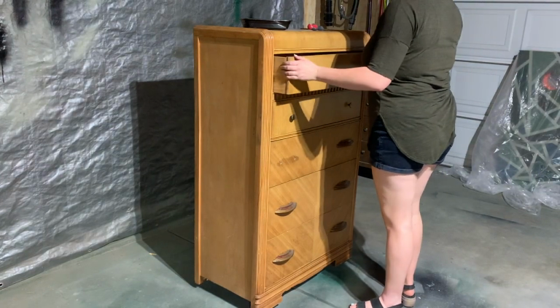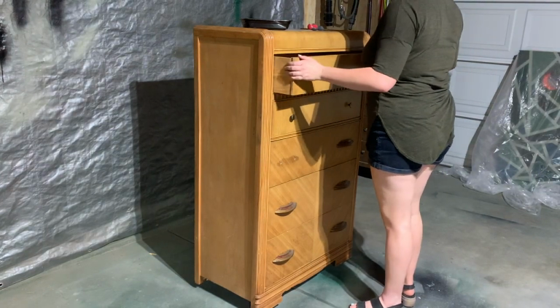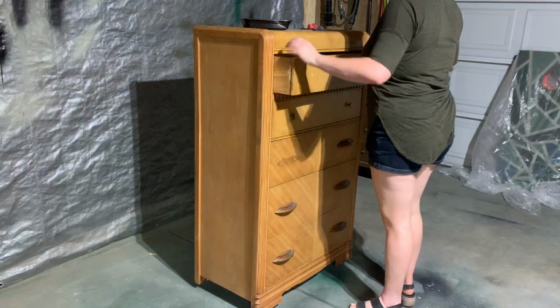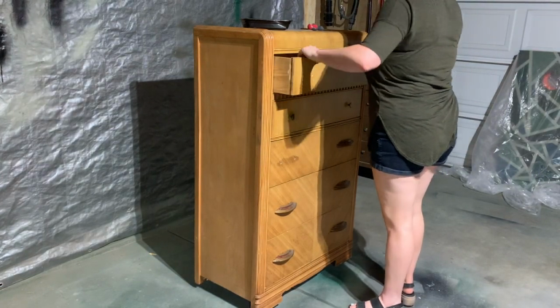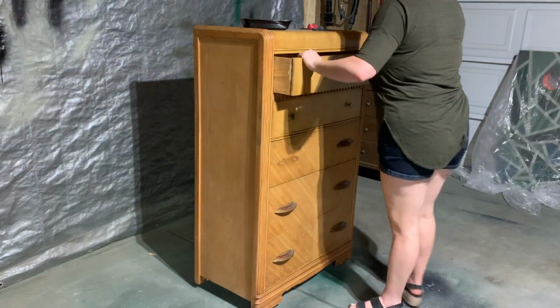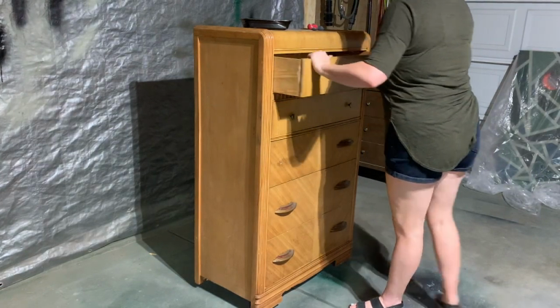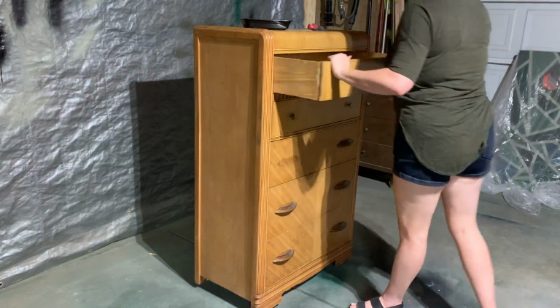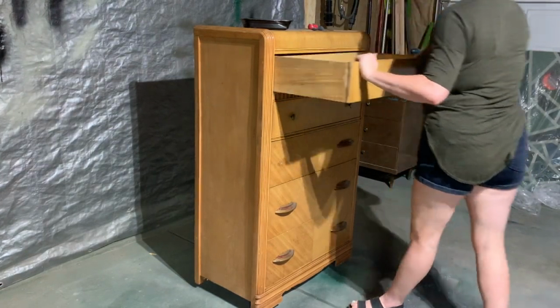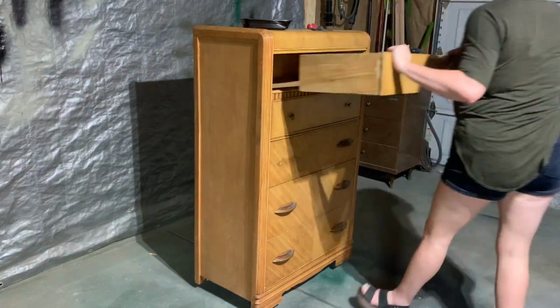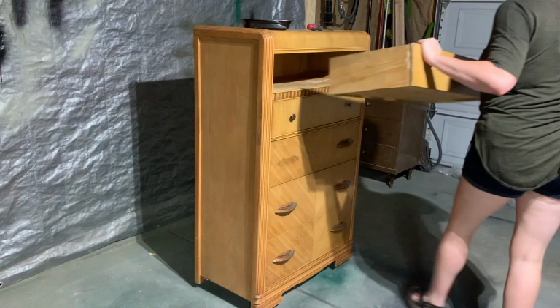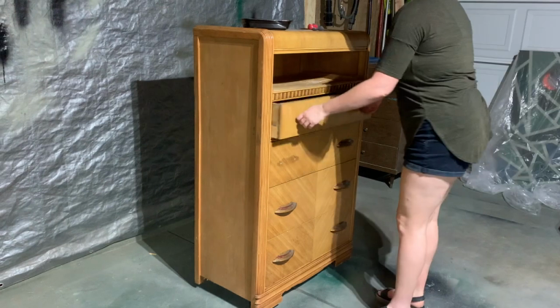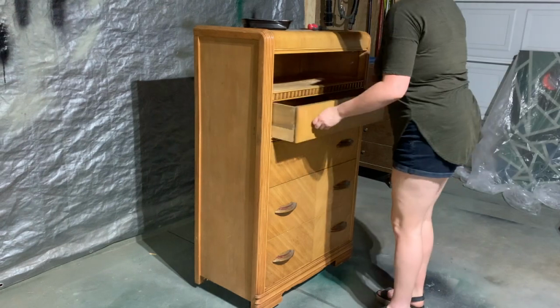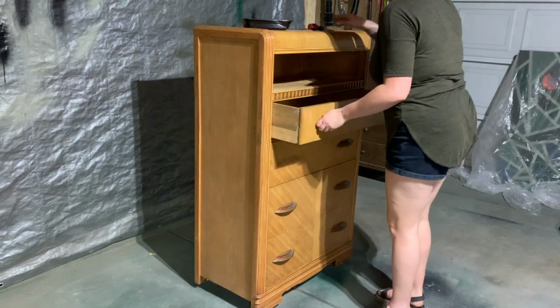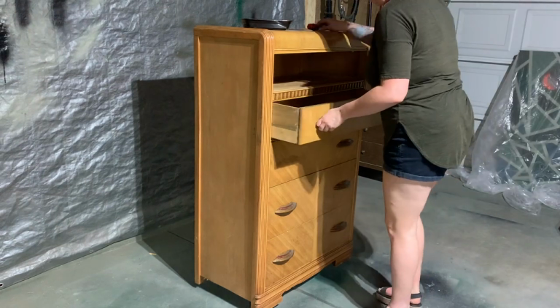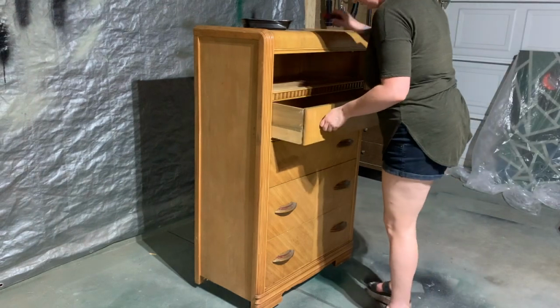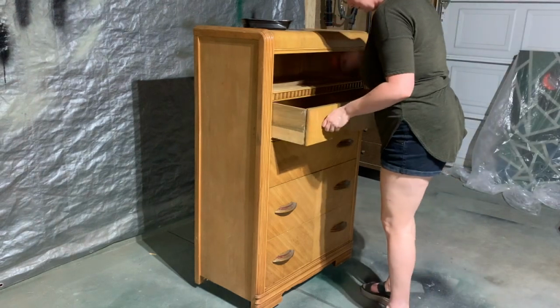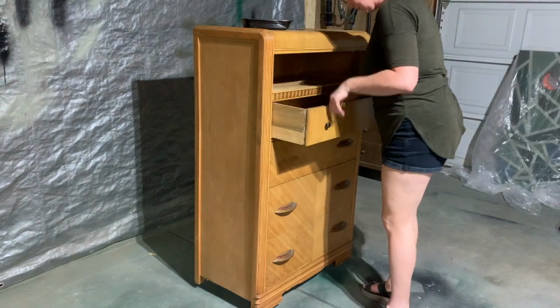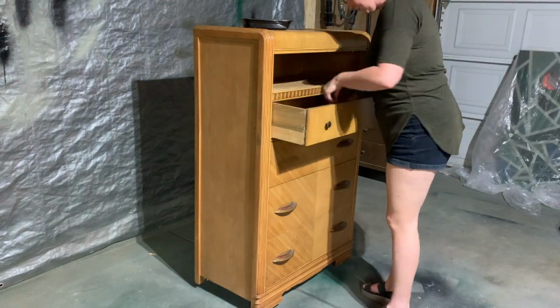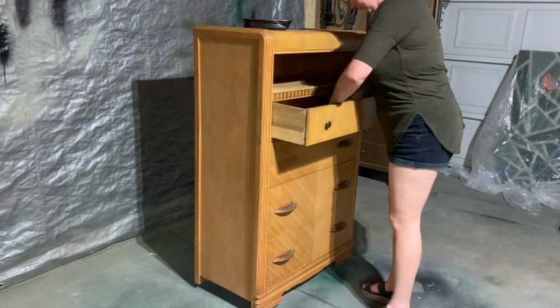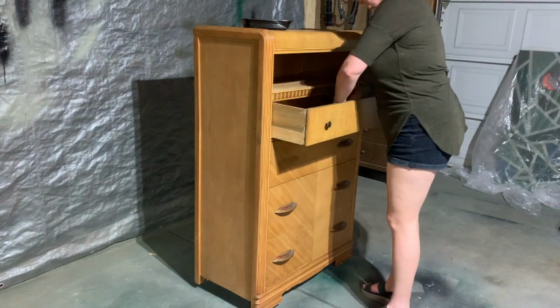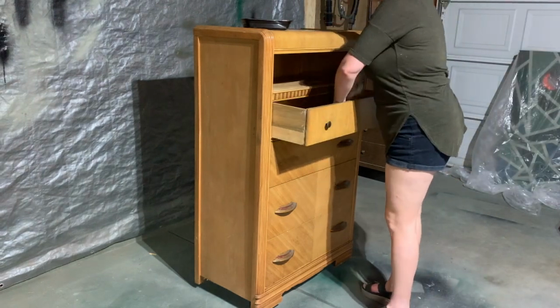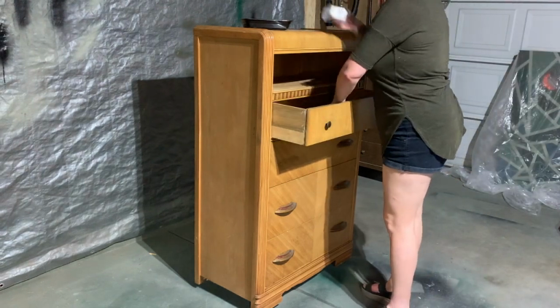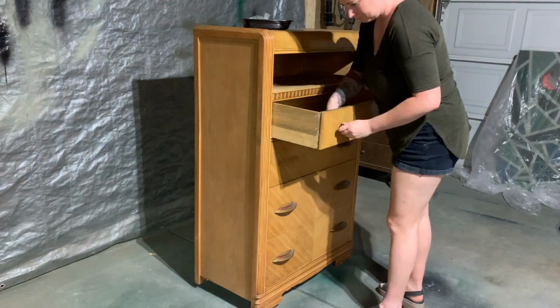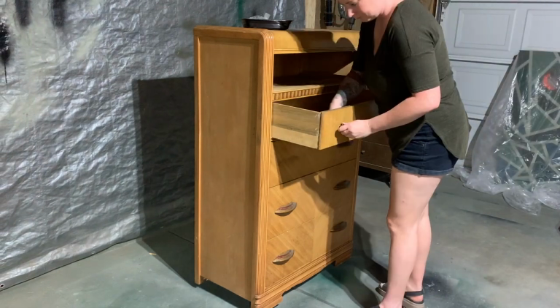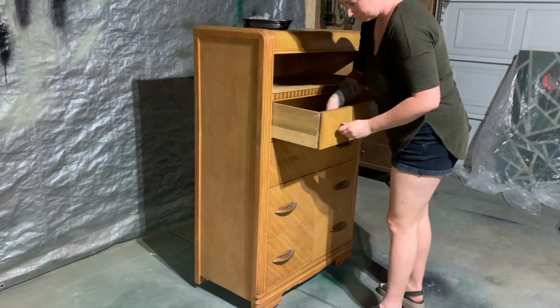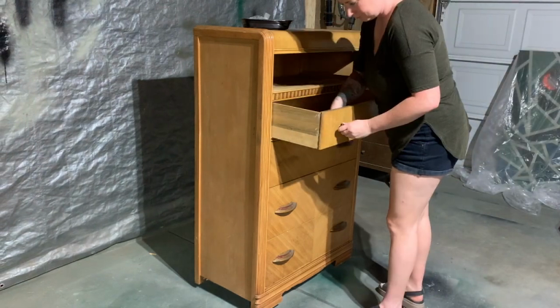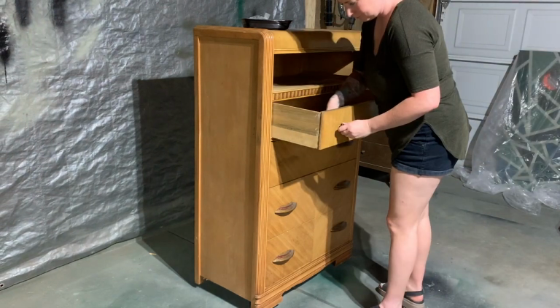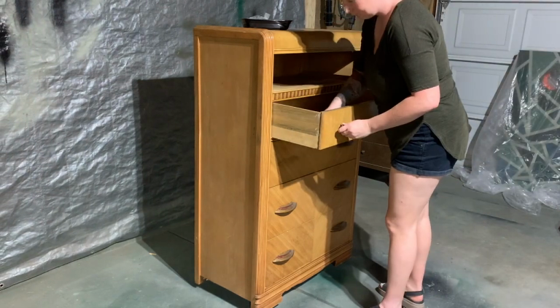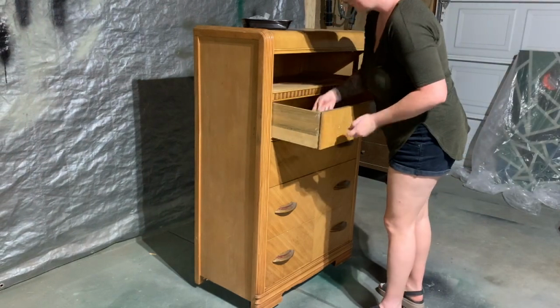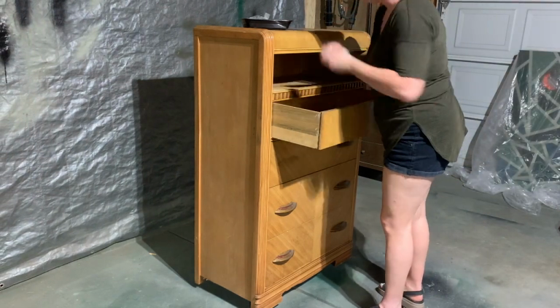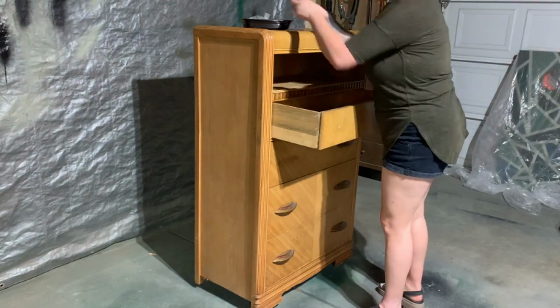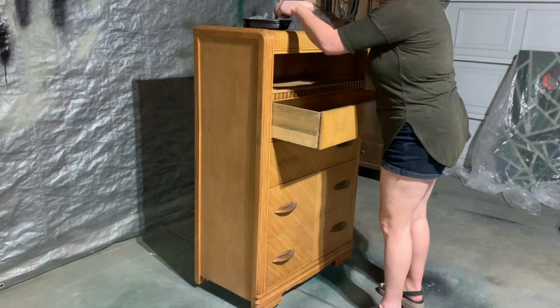As always, I start by taking off all of the hardware and pulling out all of the drawers, just so I know what I'm starting with.